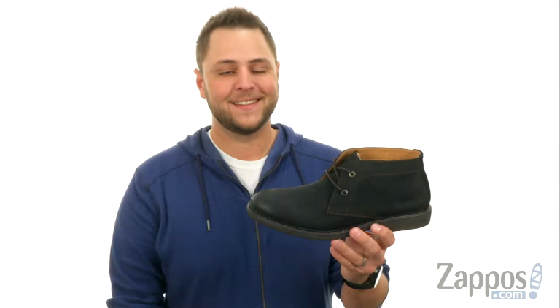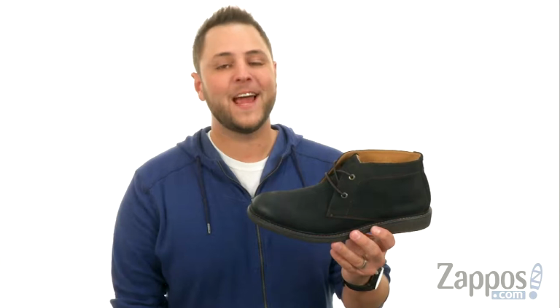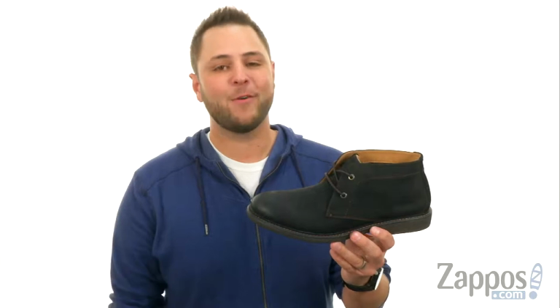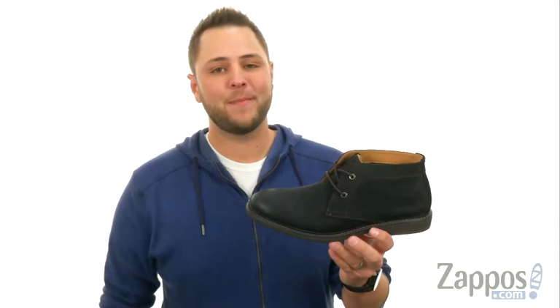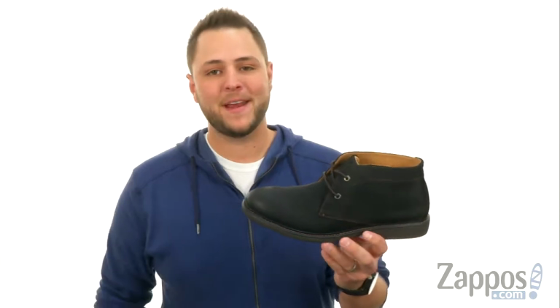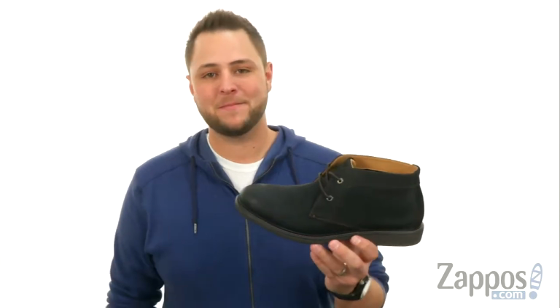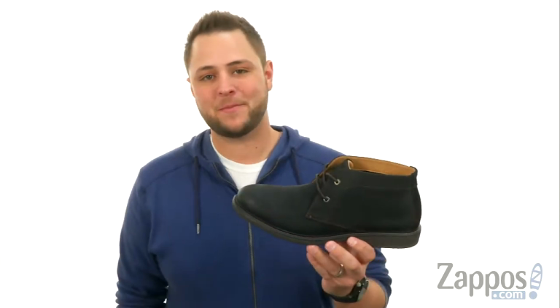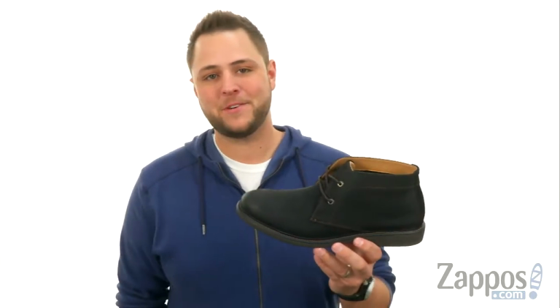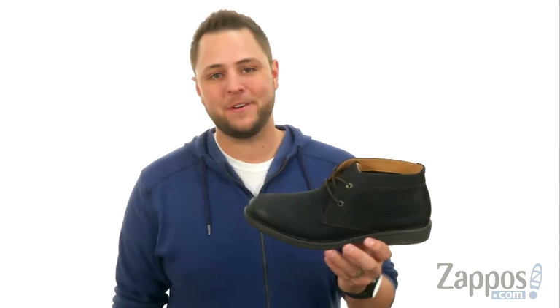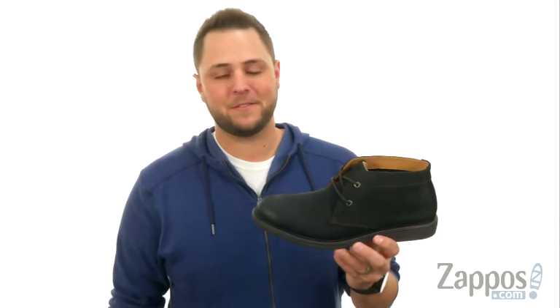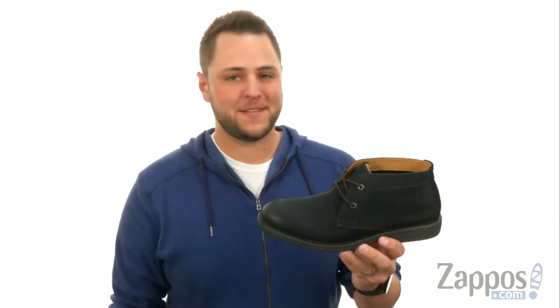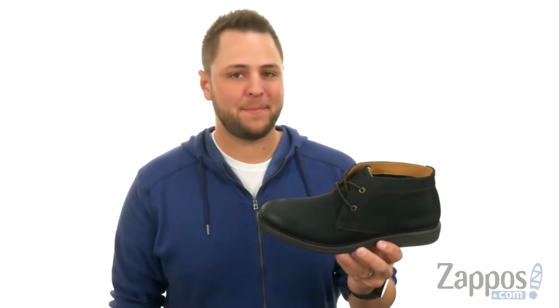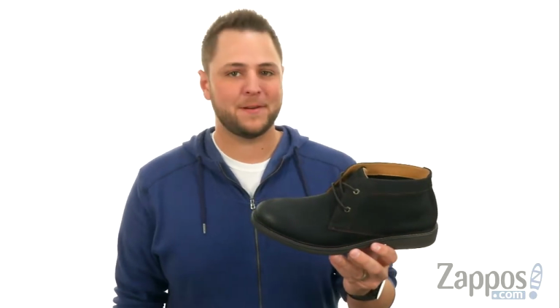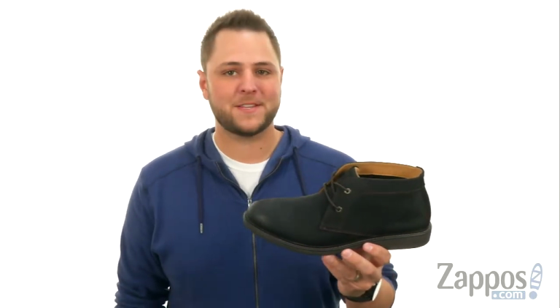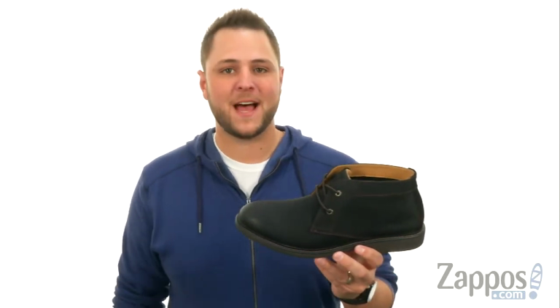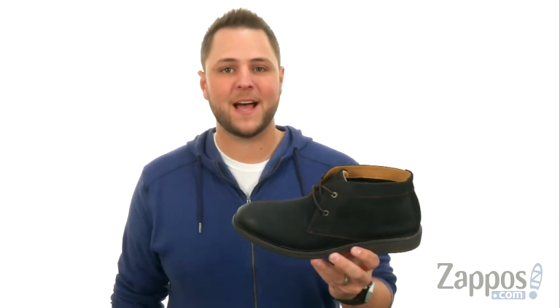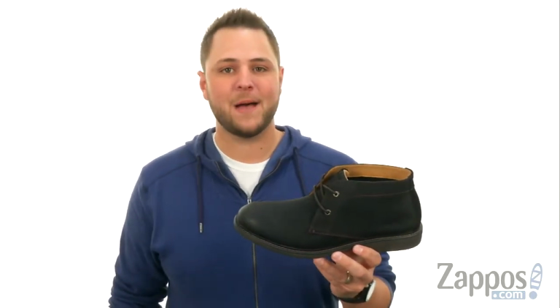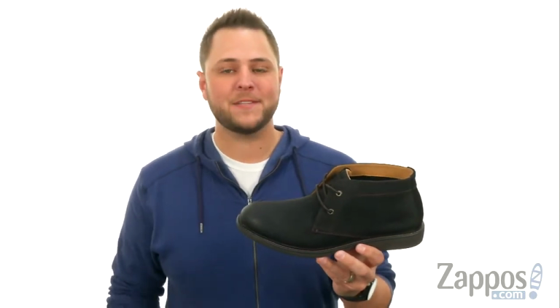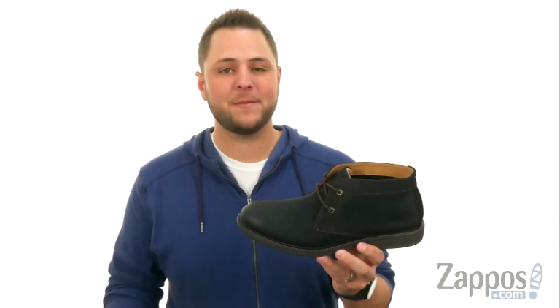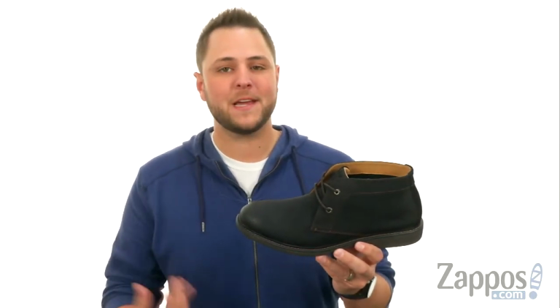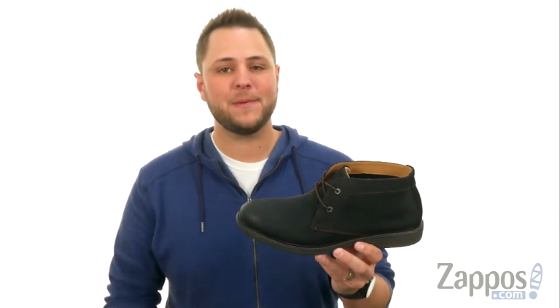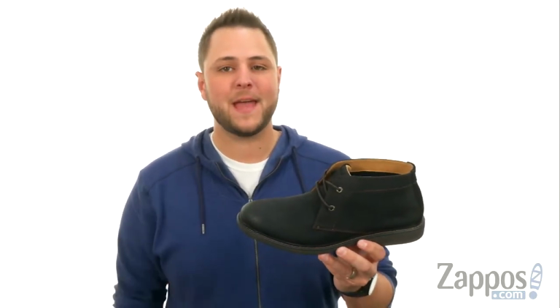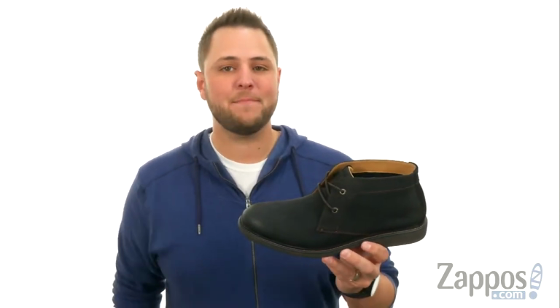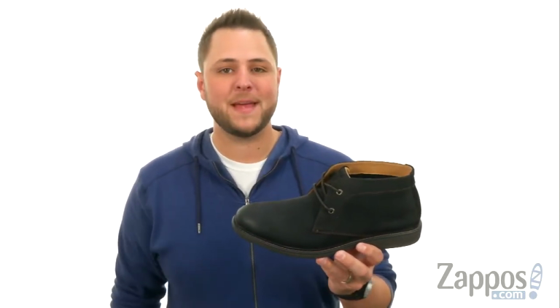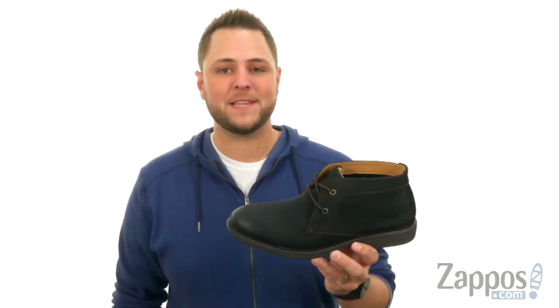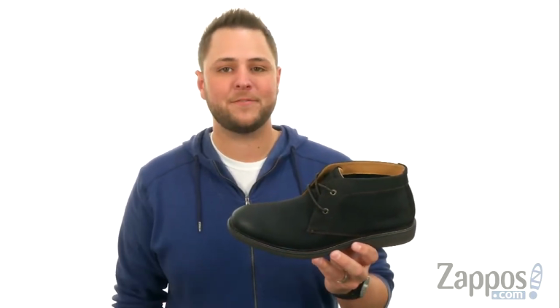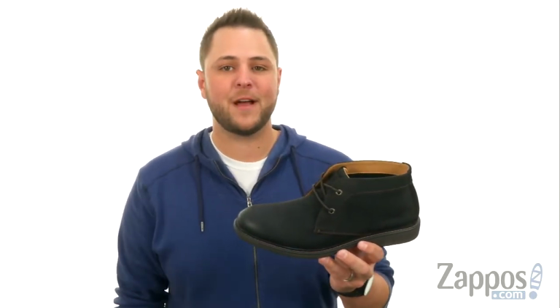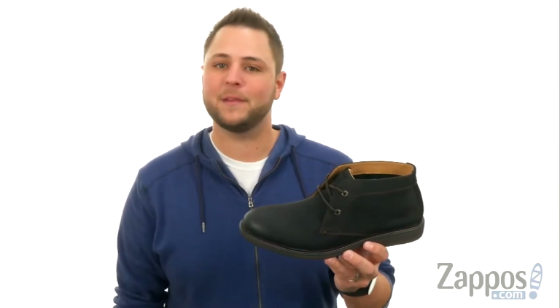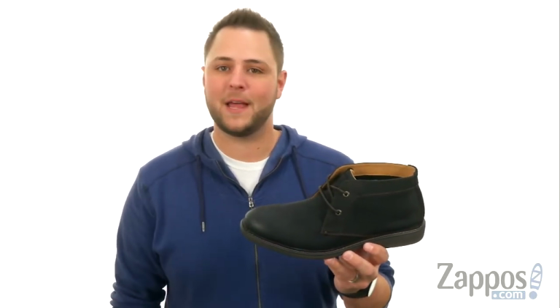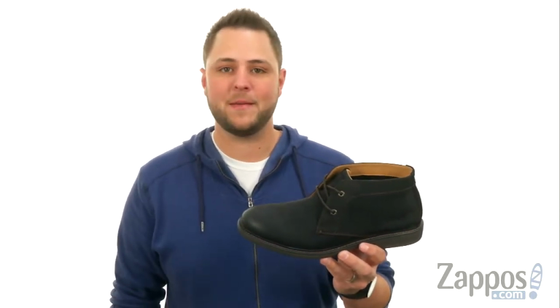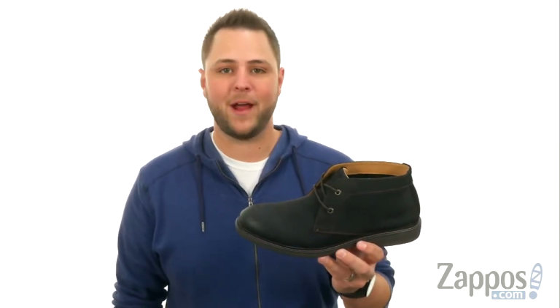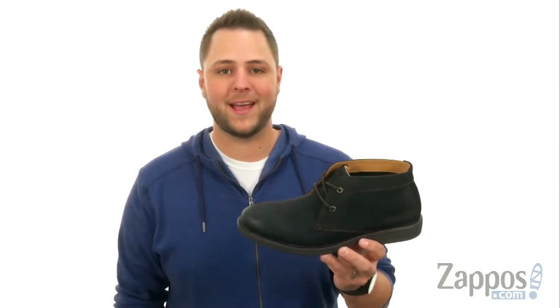Hey everyone, my name is Richard from Zappos.com. Today we're taking a peek at Mason from Lucky Brand.